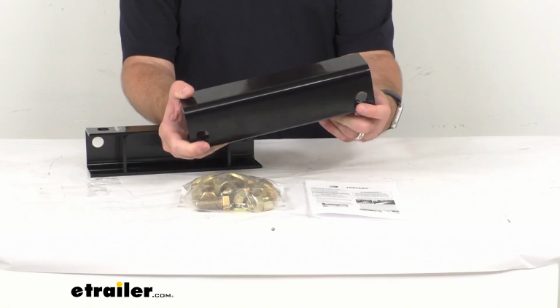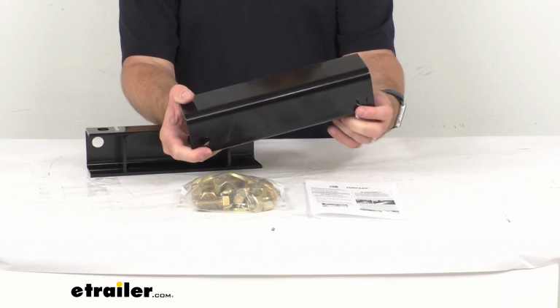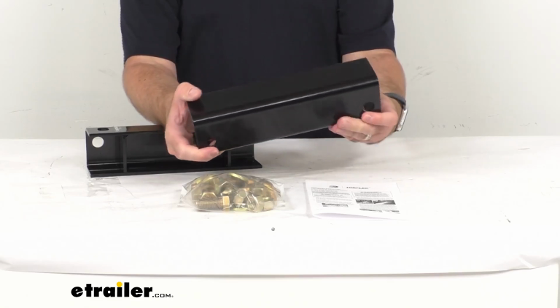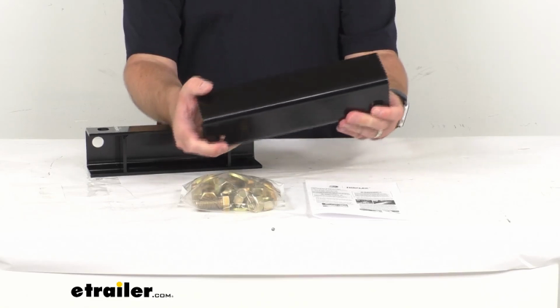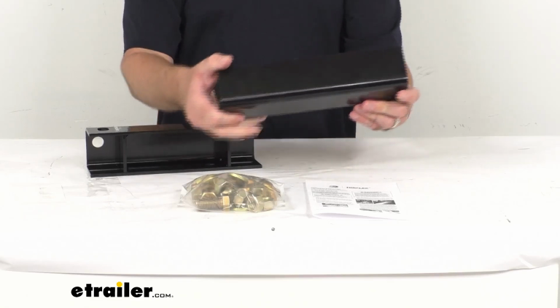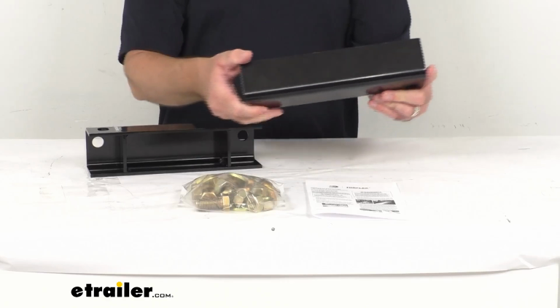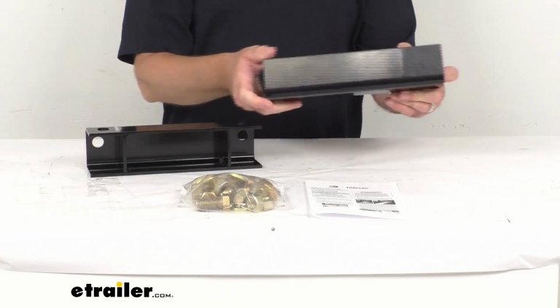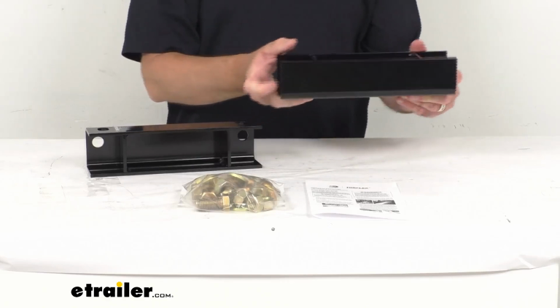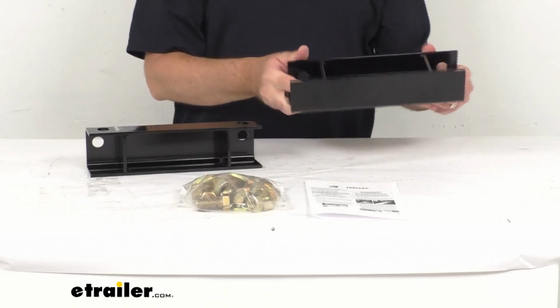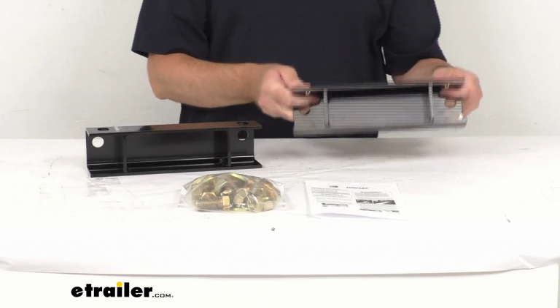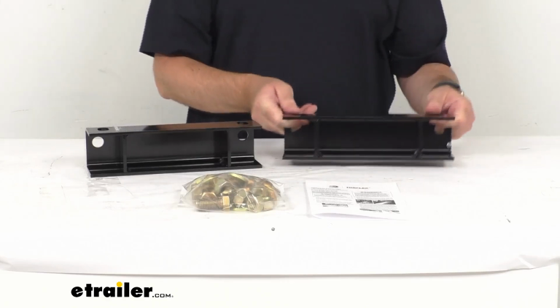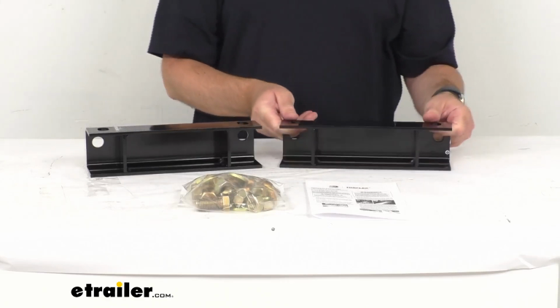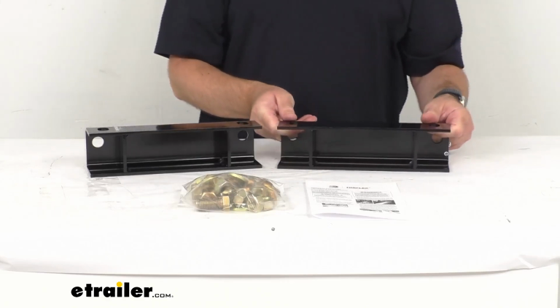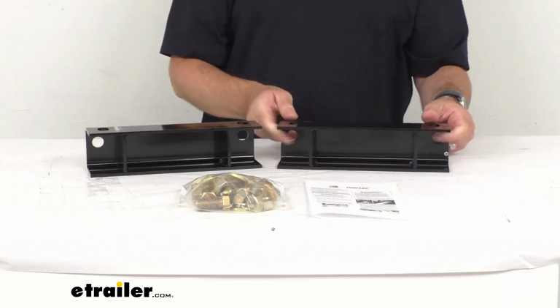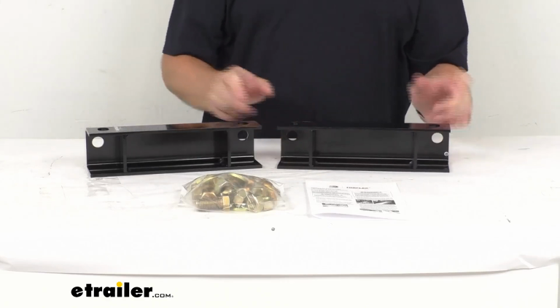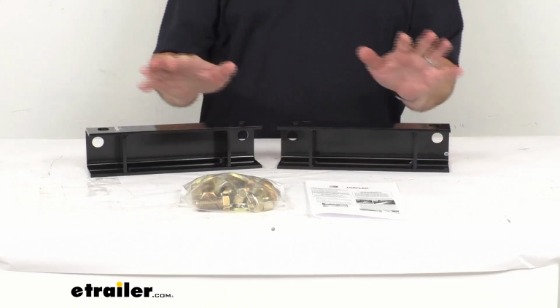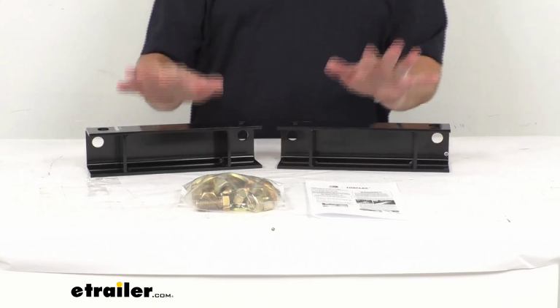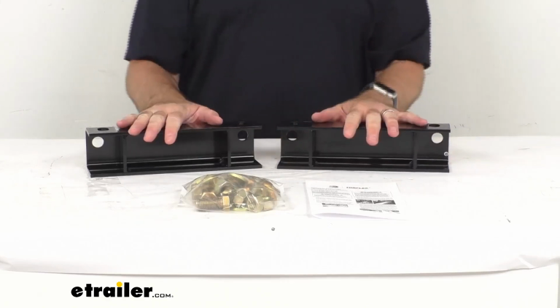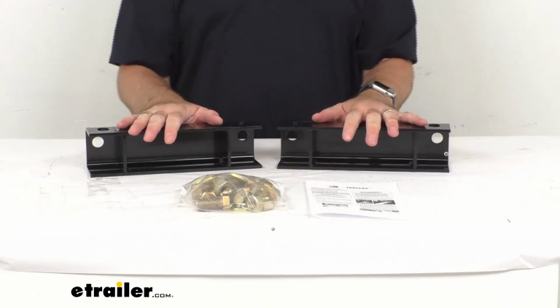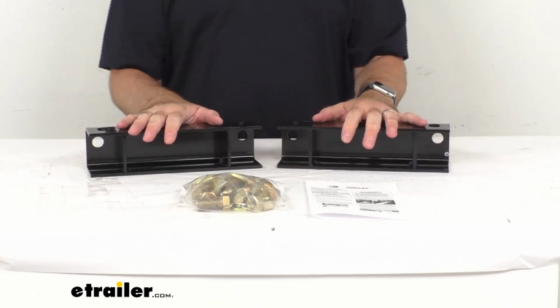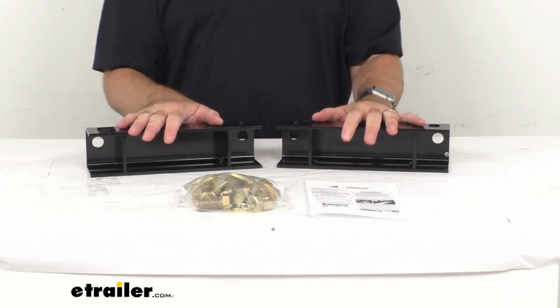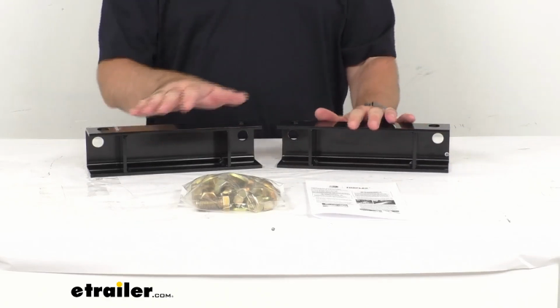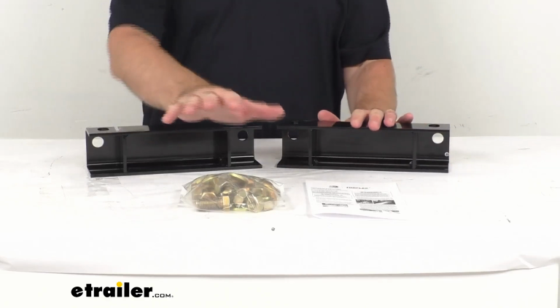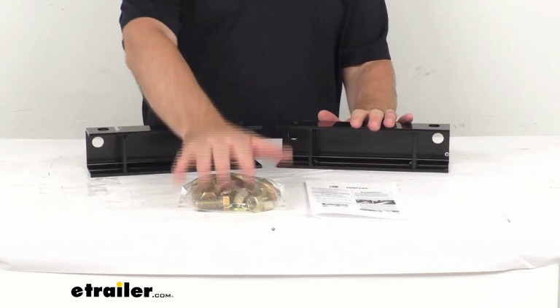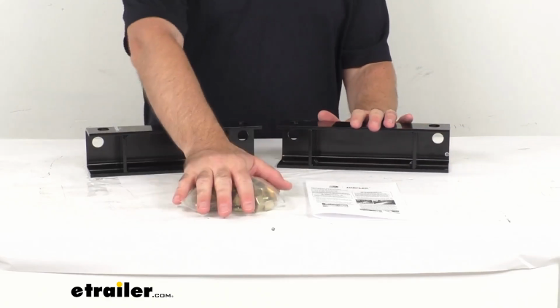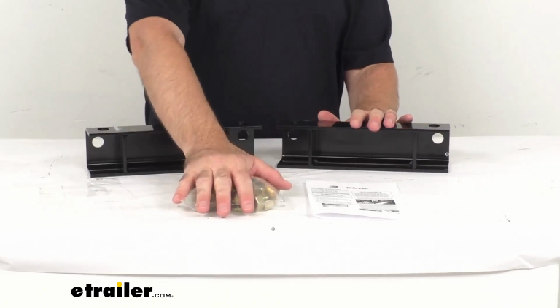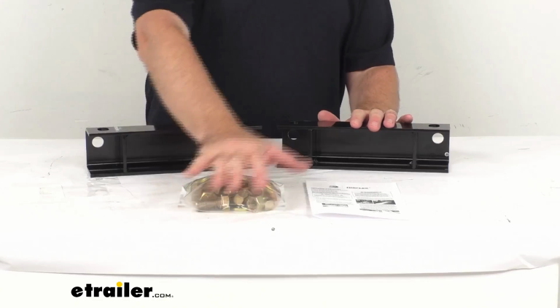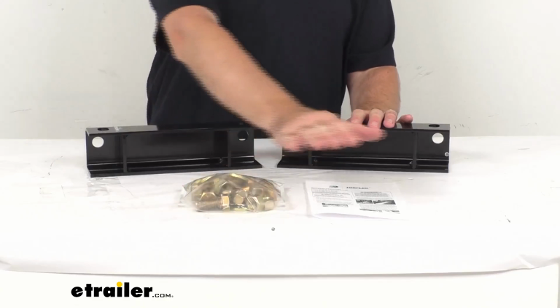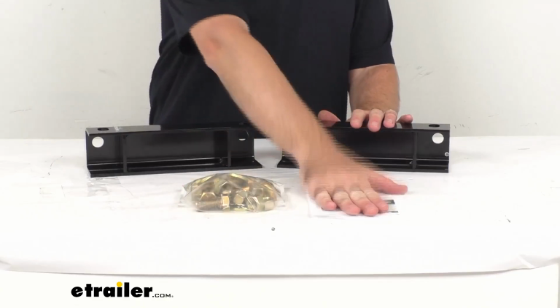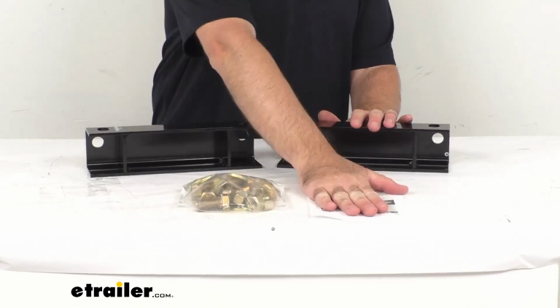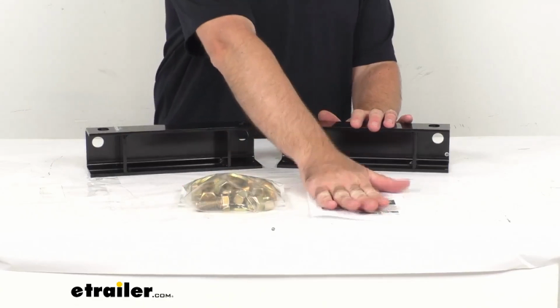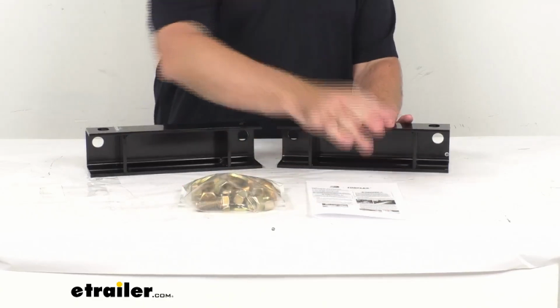You are going to receive everything that you see here. You're going to get these two frame spacers, hardware, and instructions.